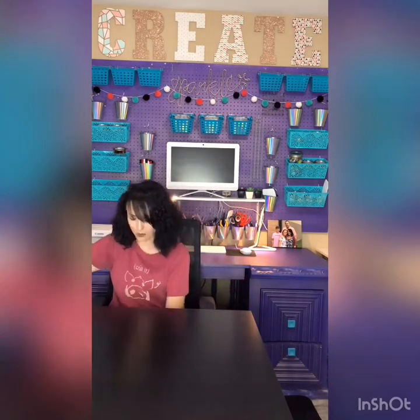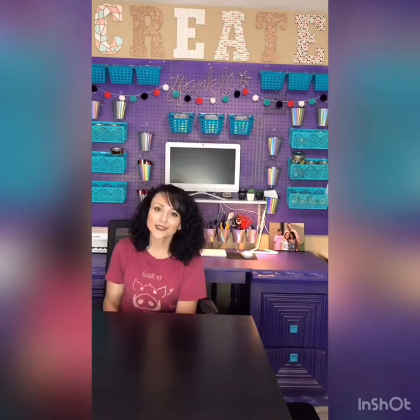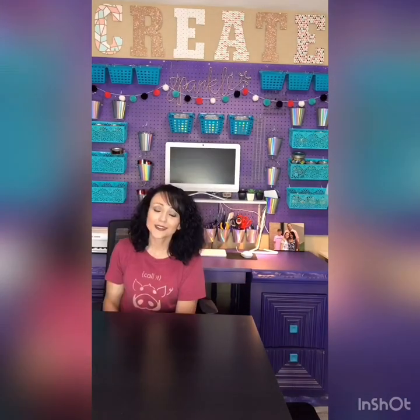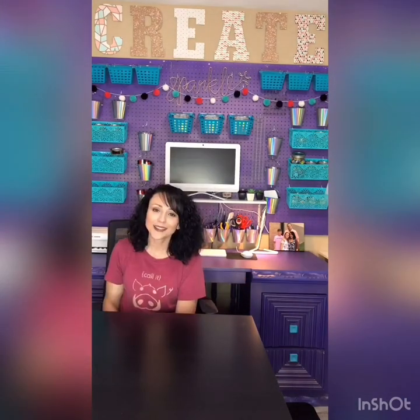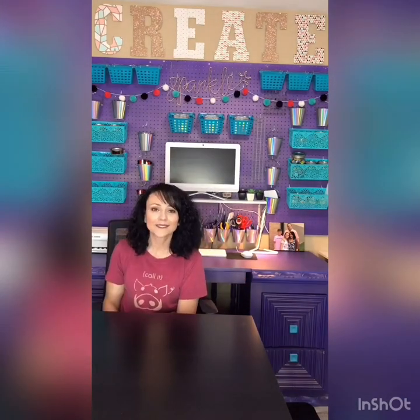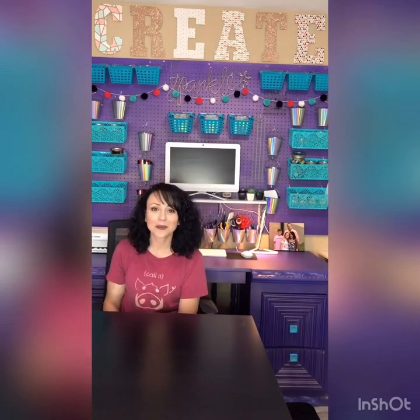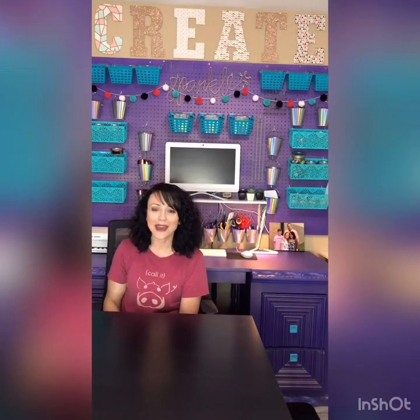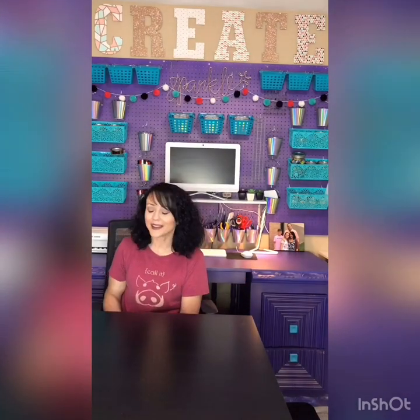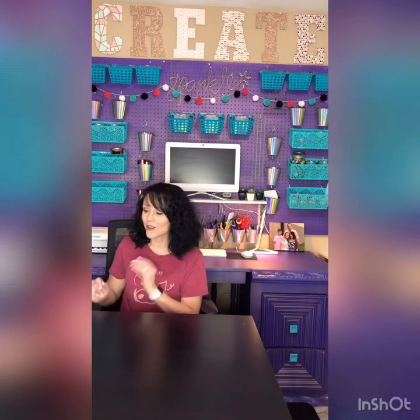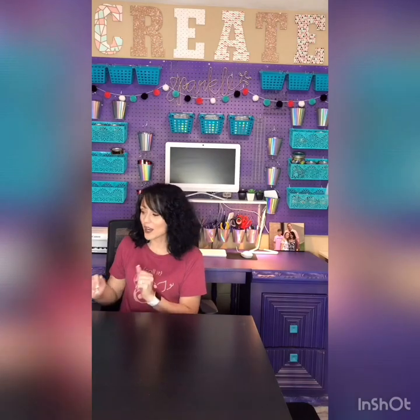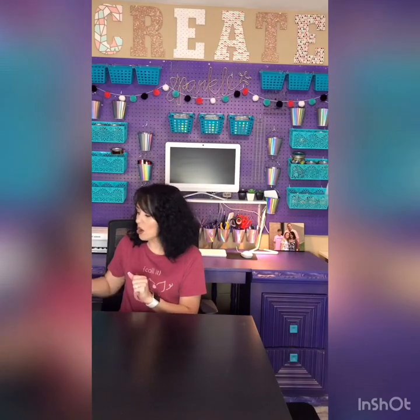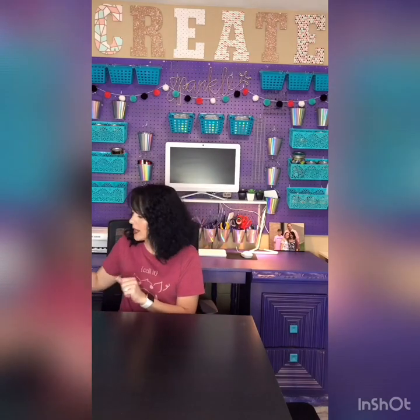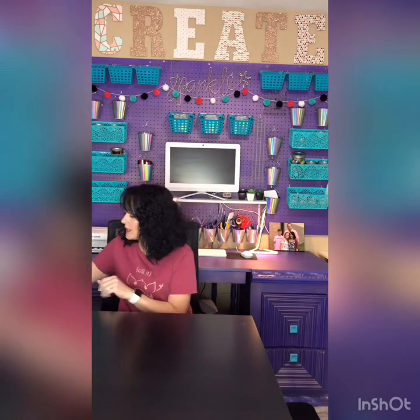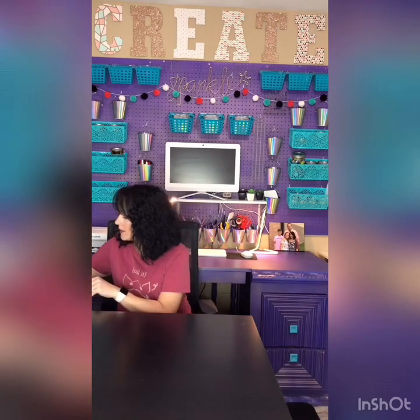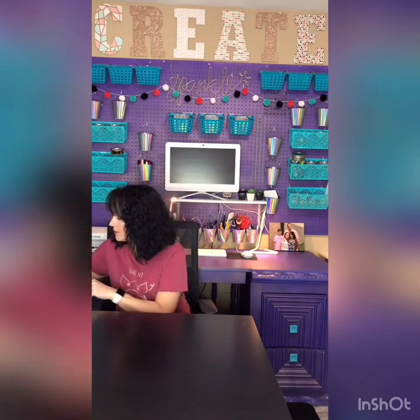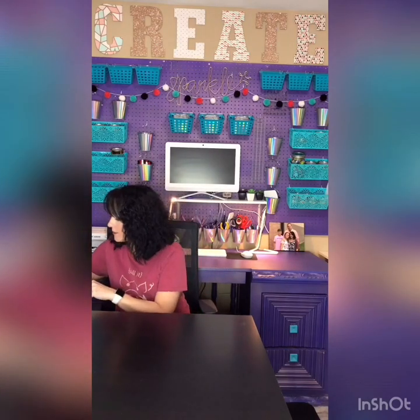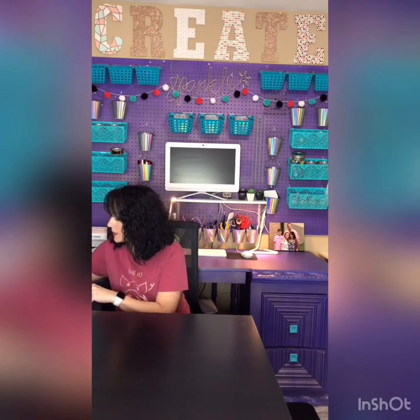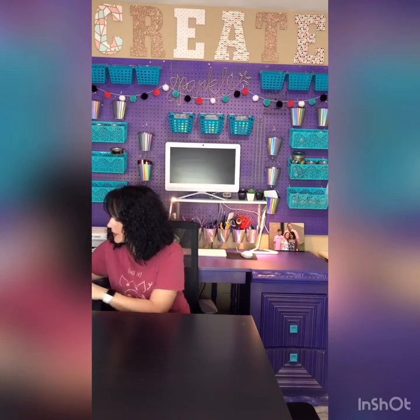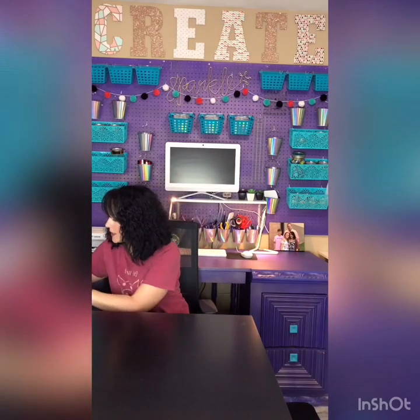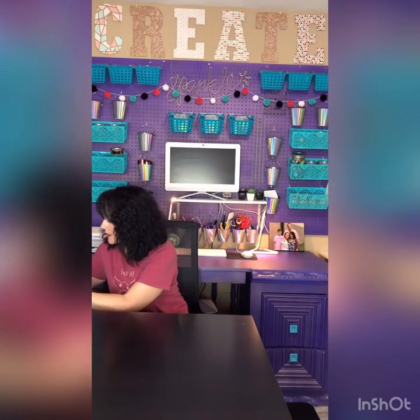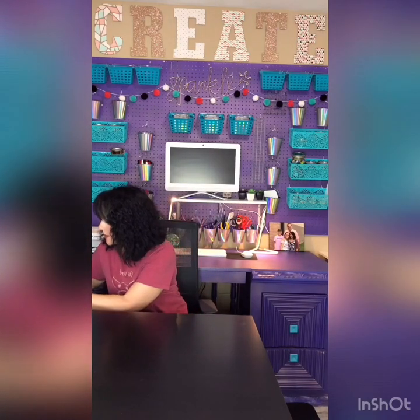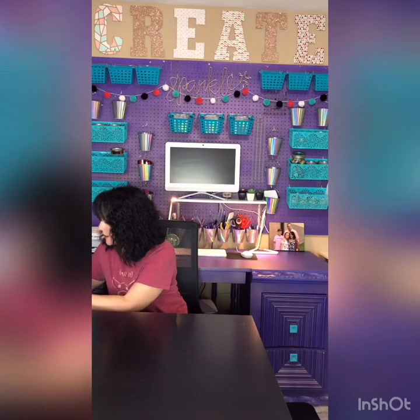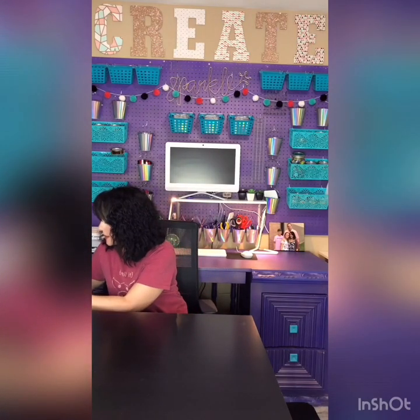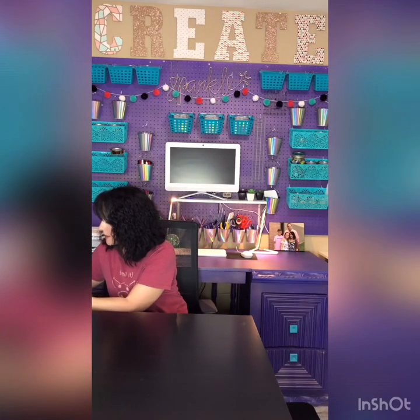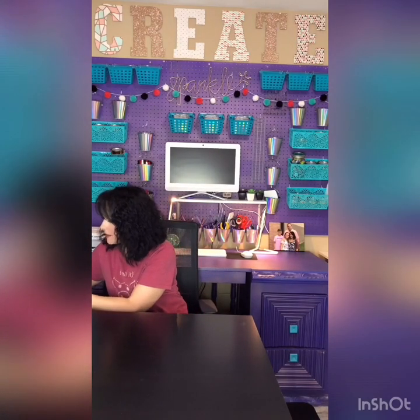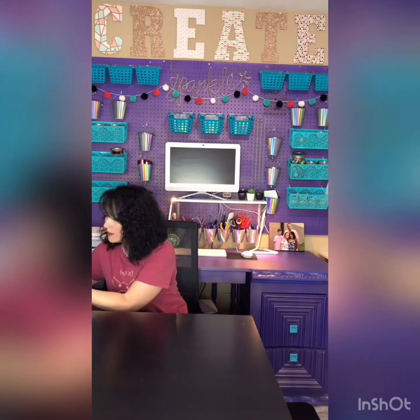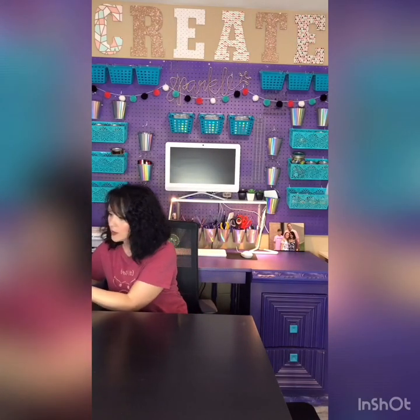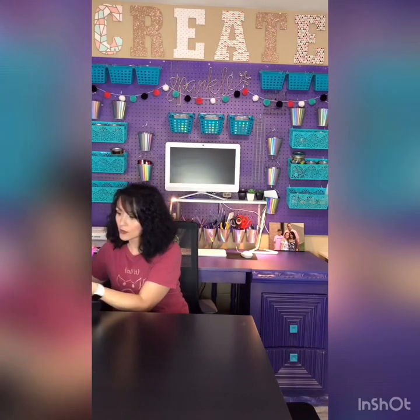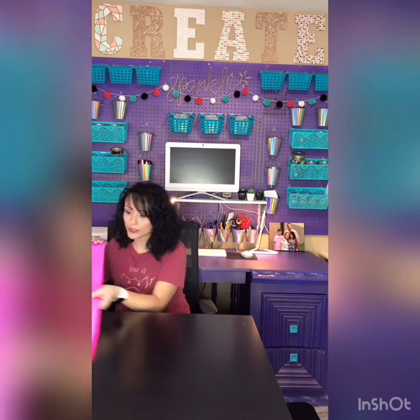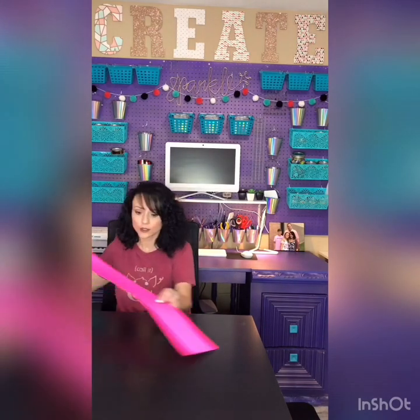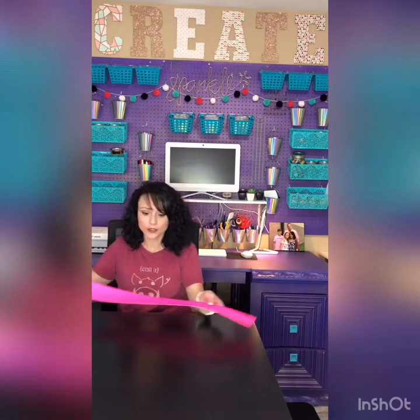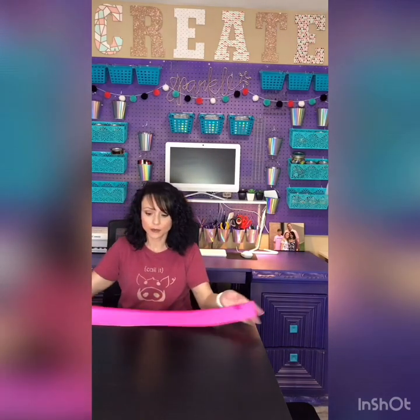Okay, I'm back. I've got it all cut now and we are going to start assembling.